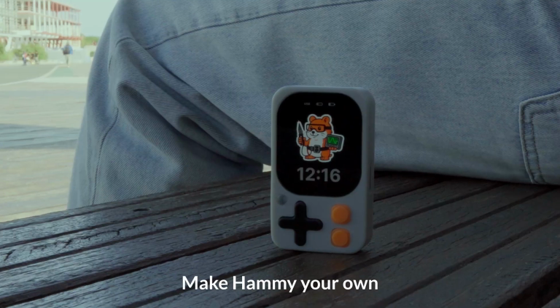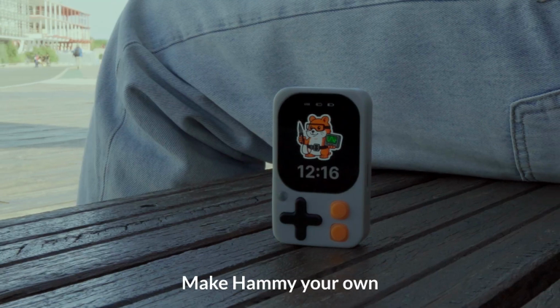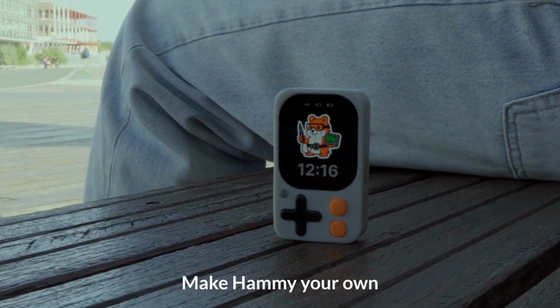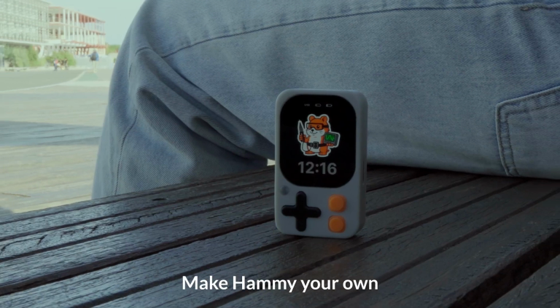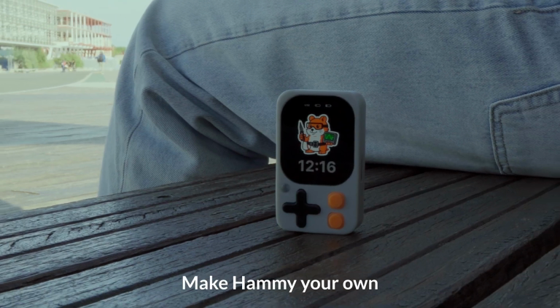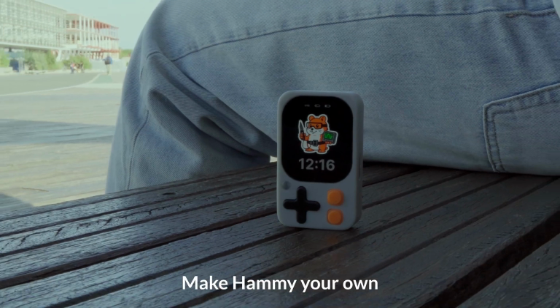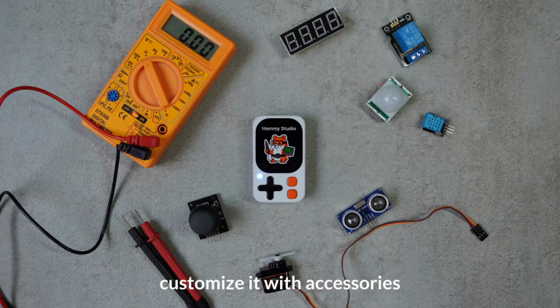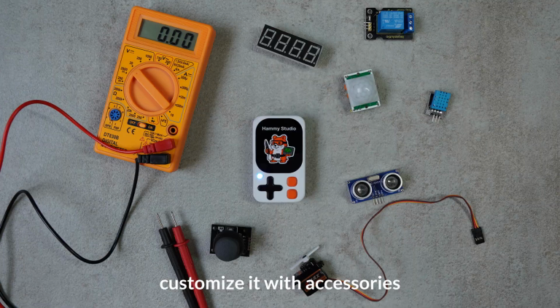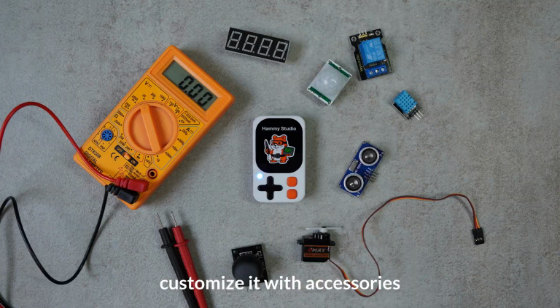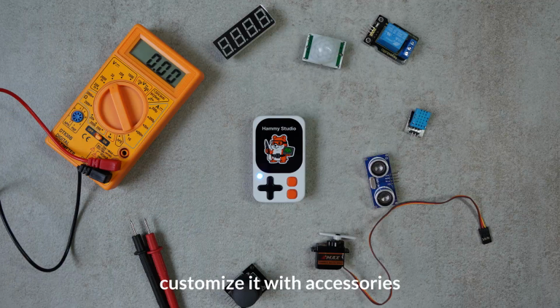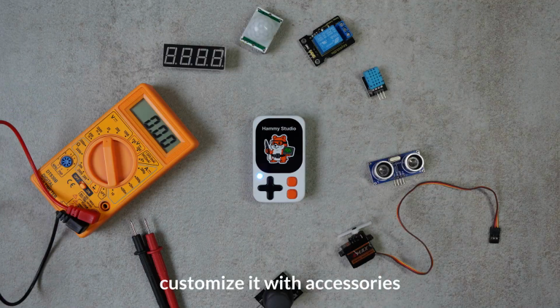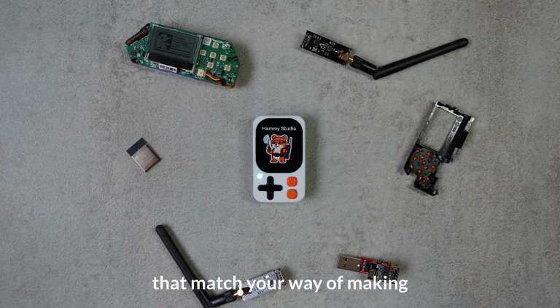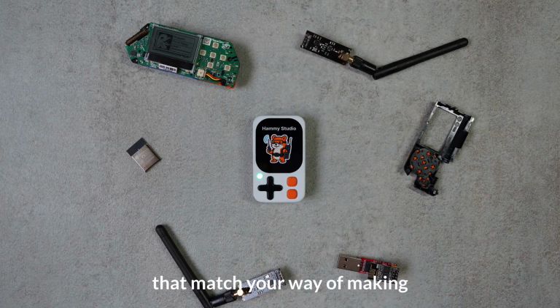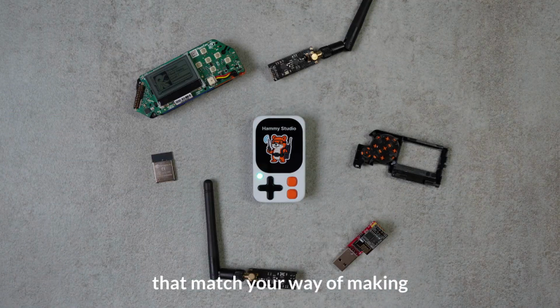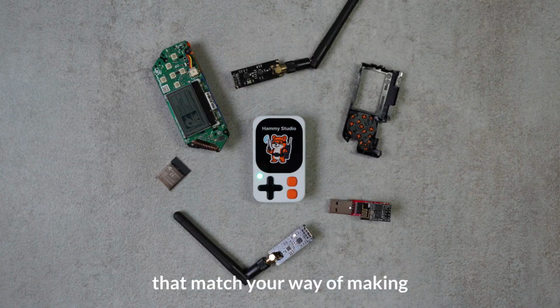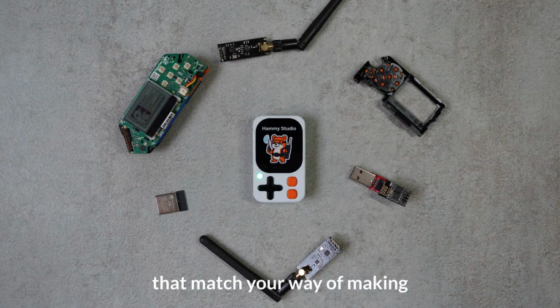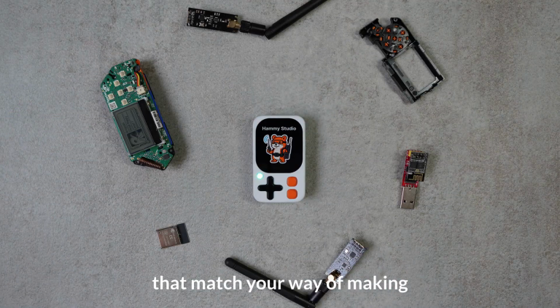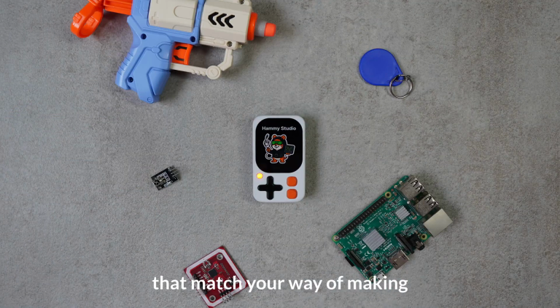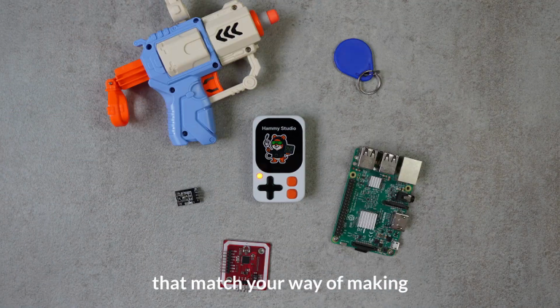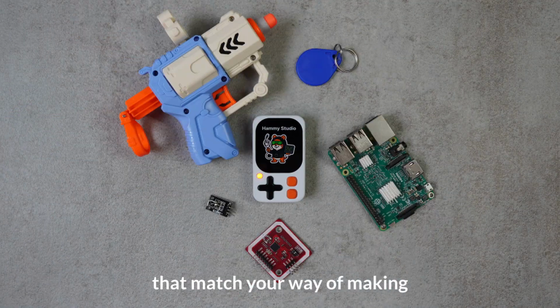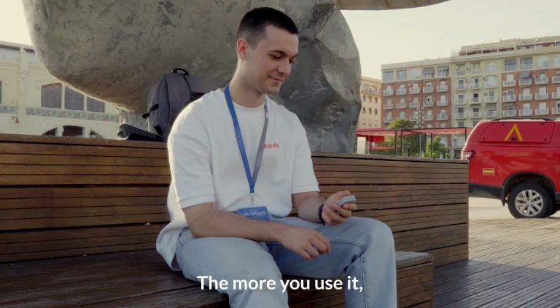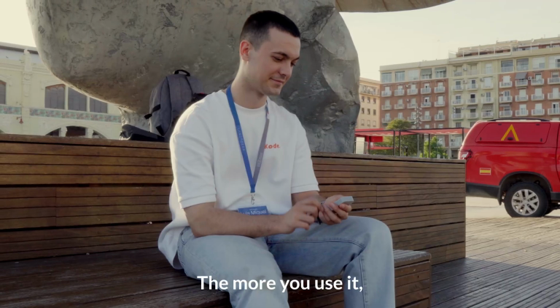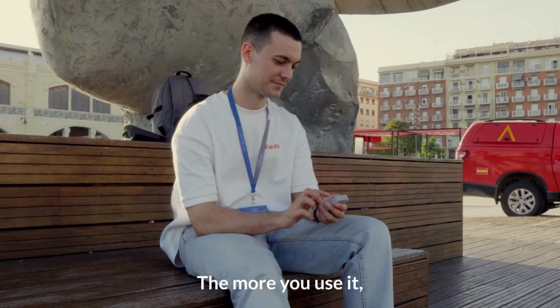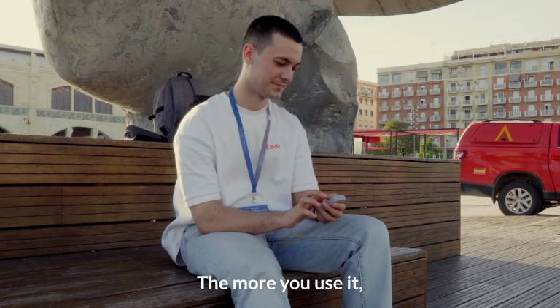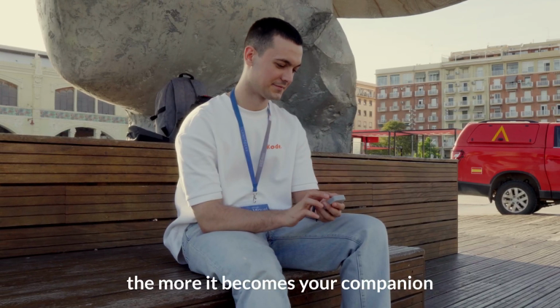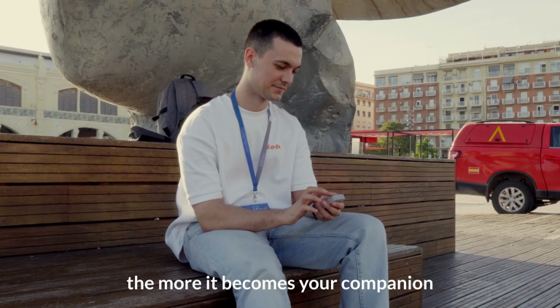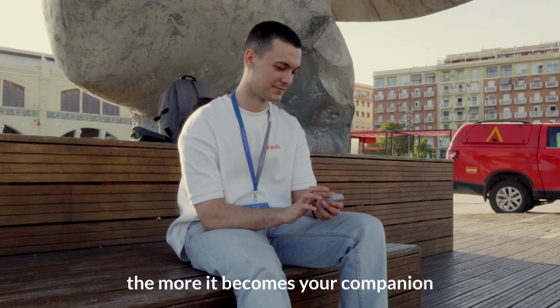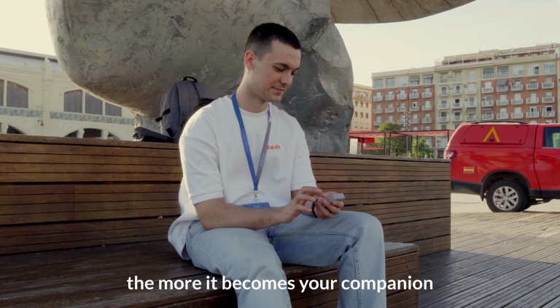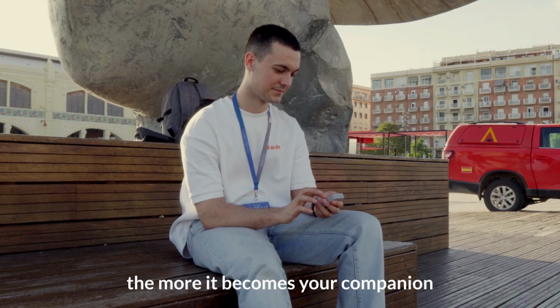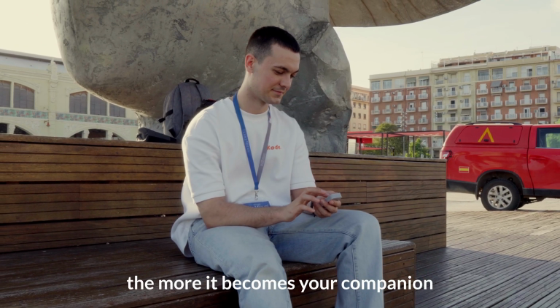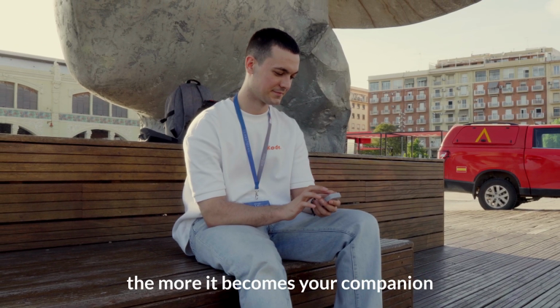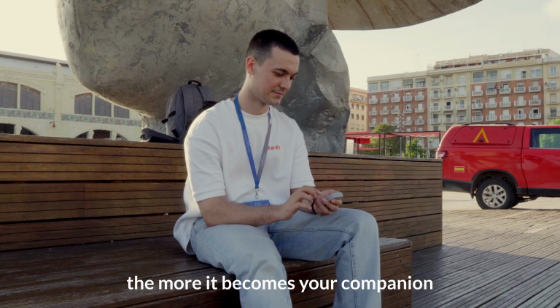Make Hammy your own. Customize it with accessories that match your way of making. The more you use it, the more it becomes your companion.